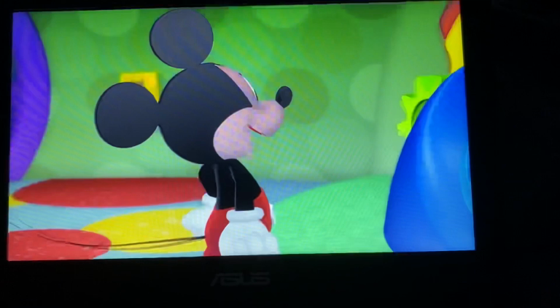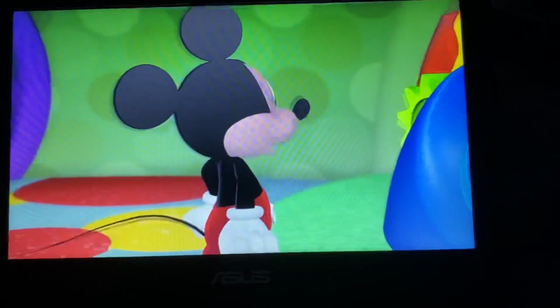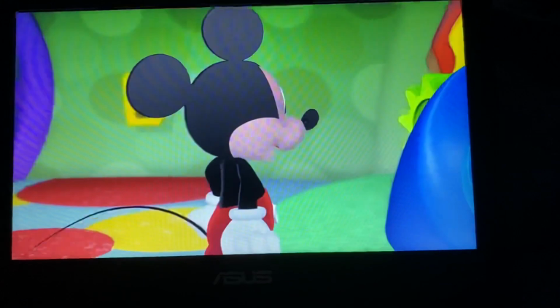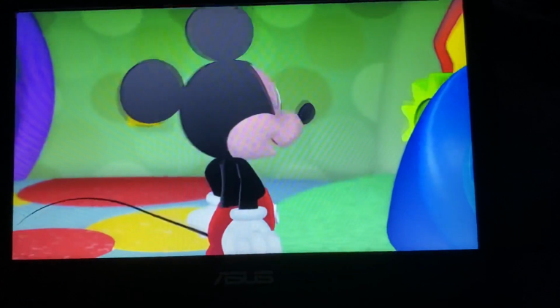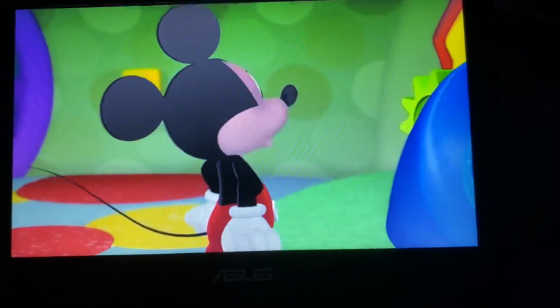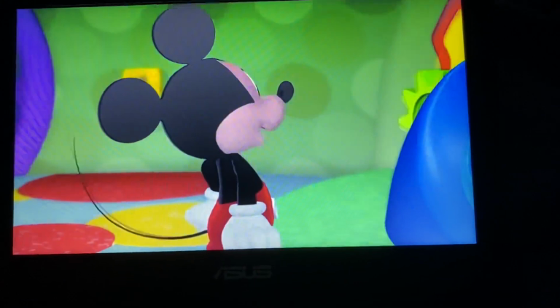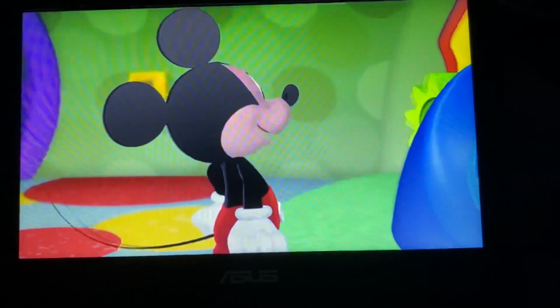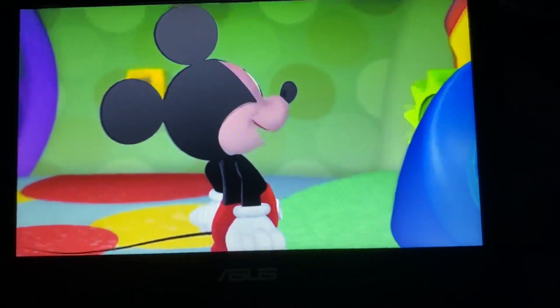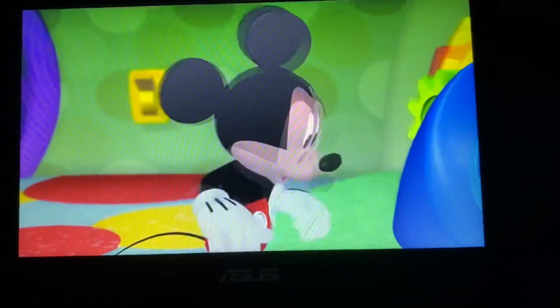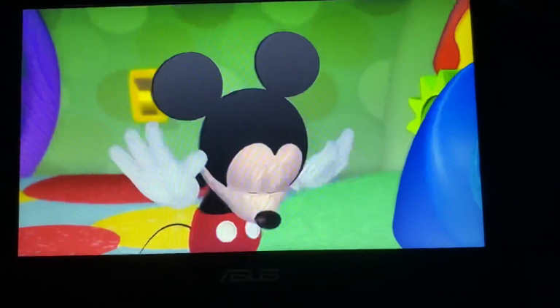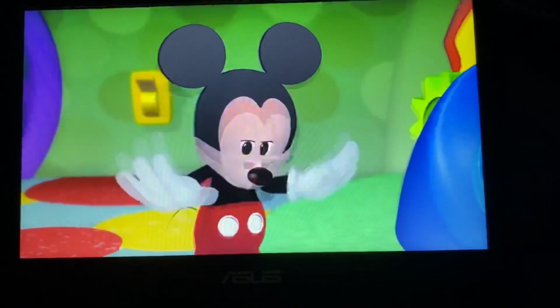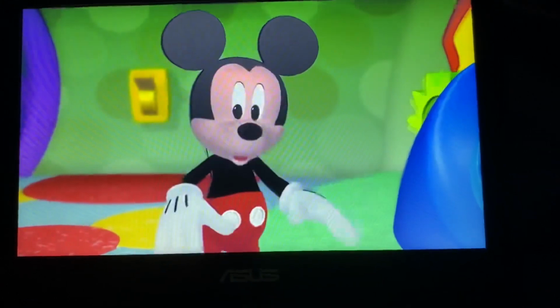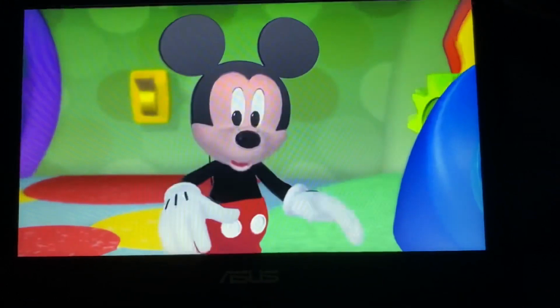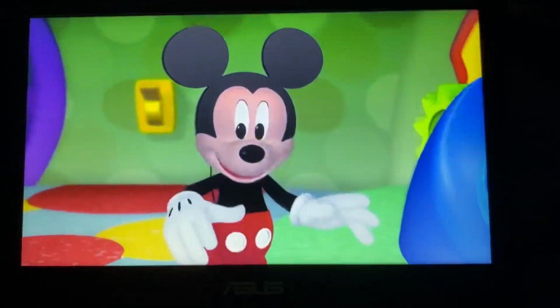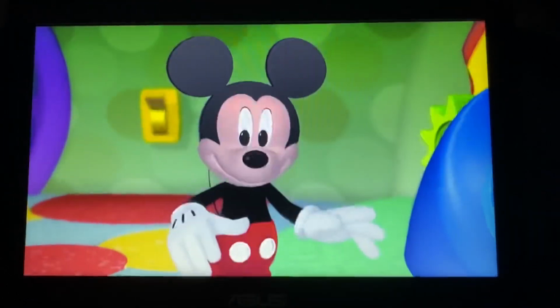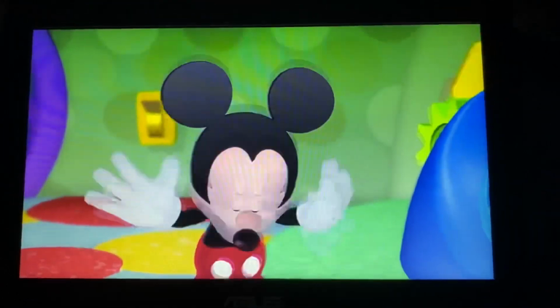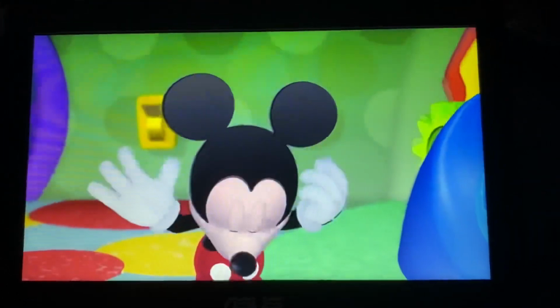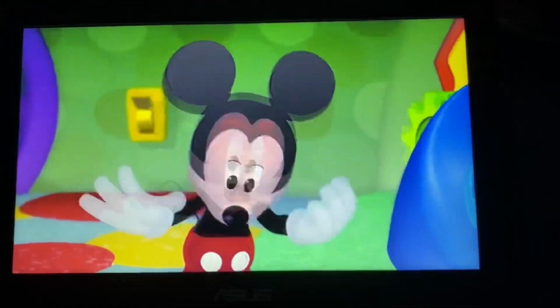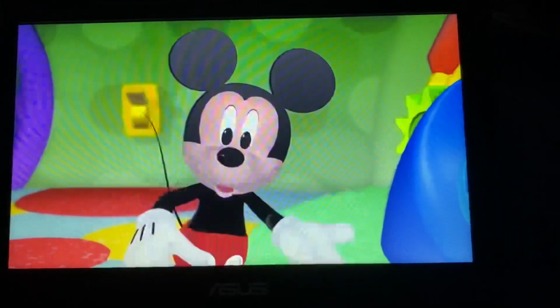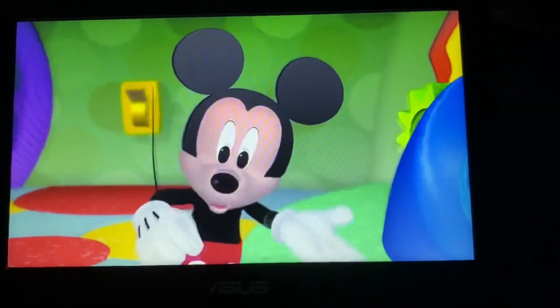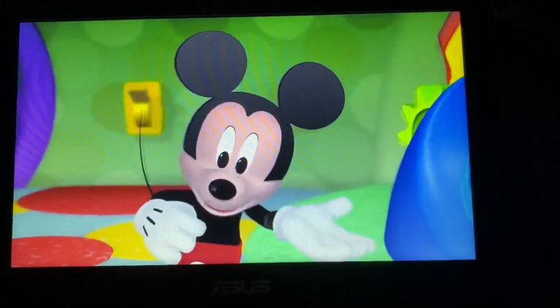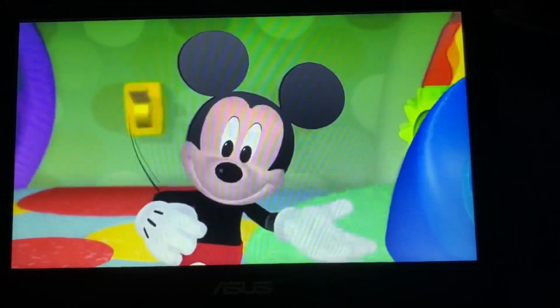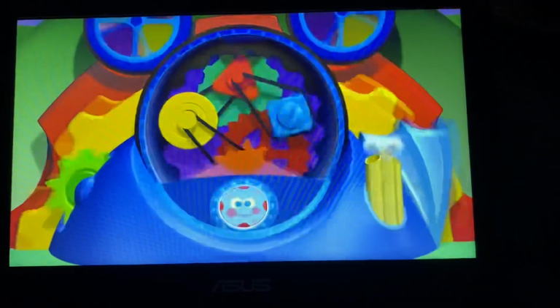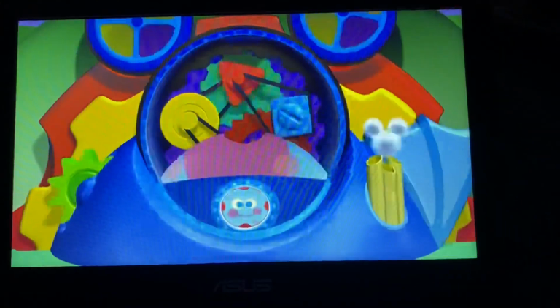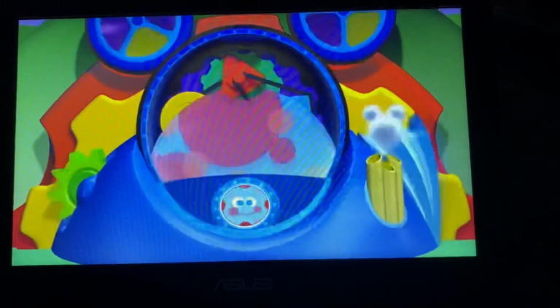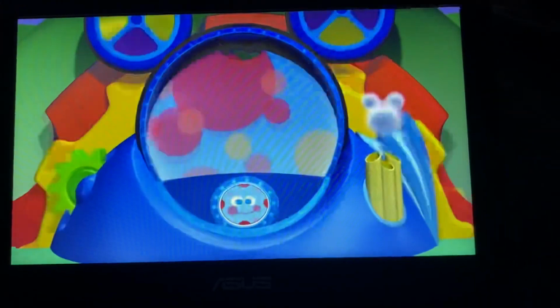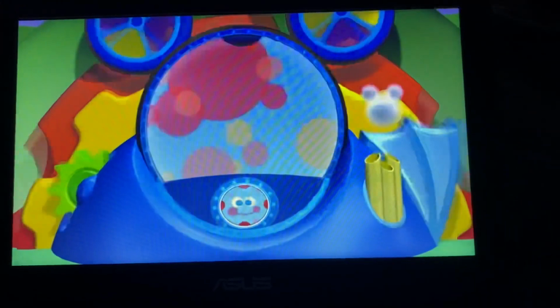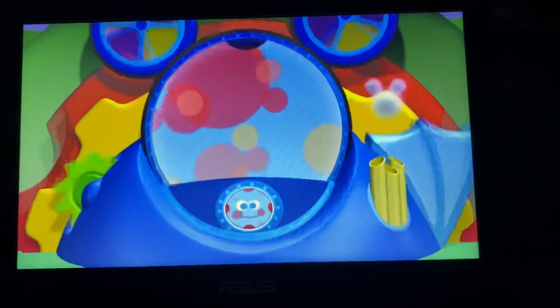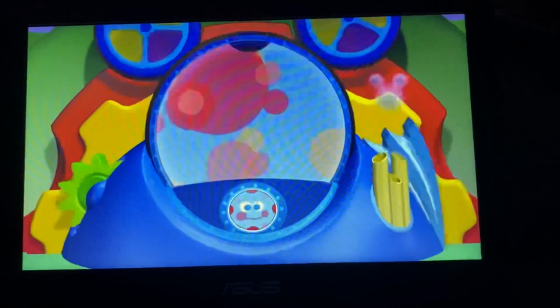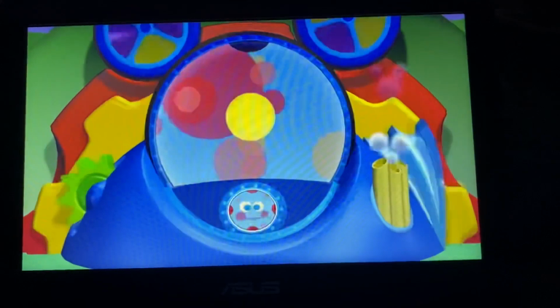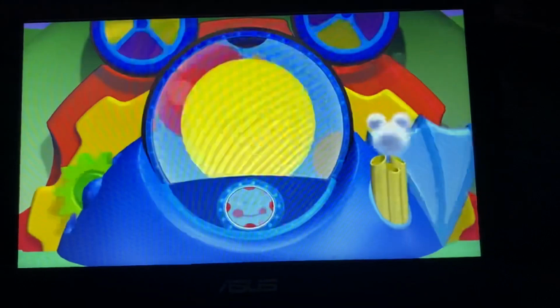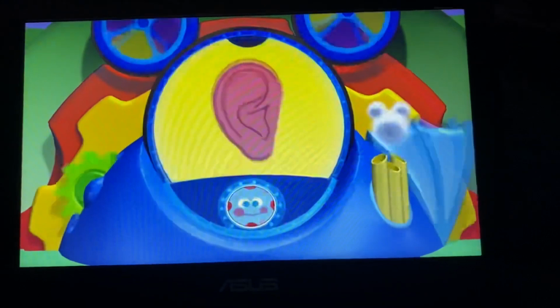Oh, wow! Mousecat tools! Here are your Mousecatools!